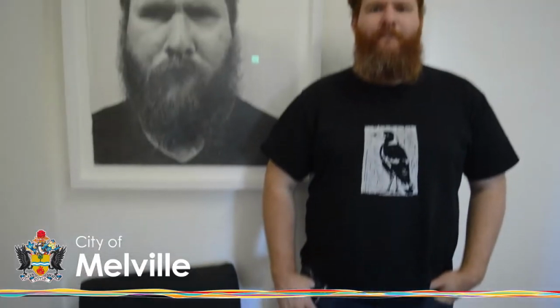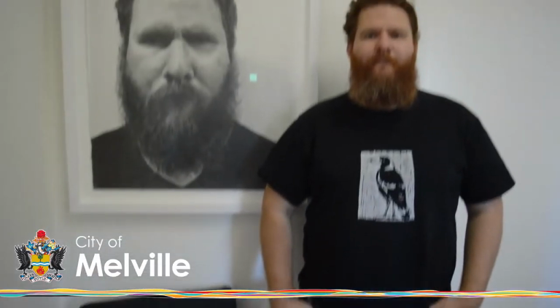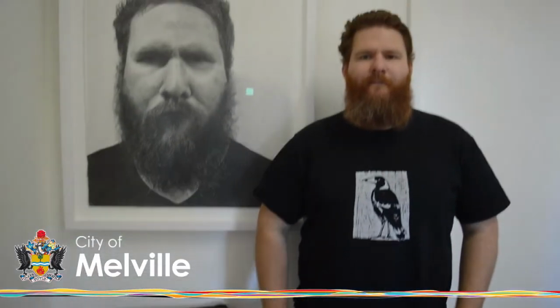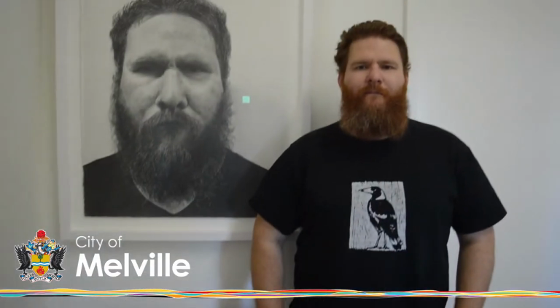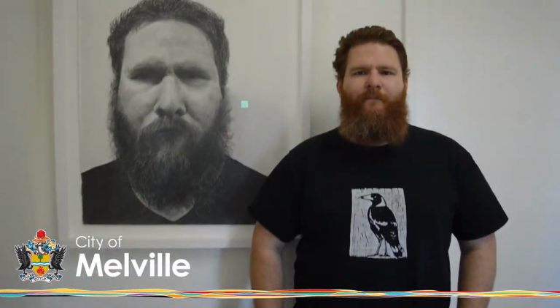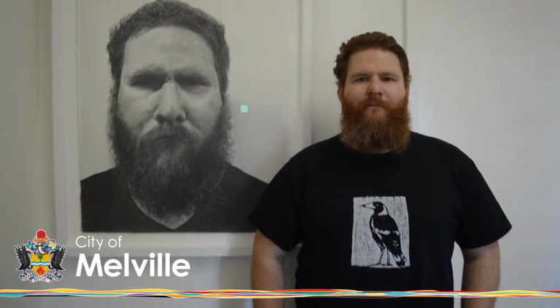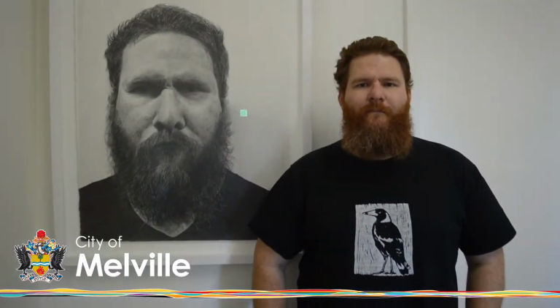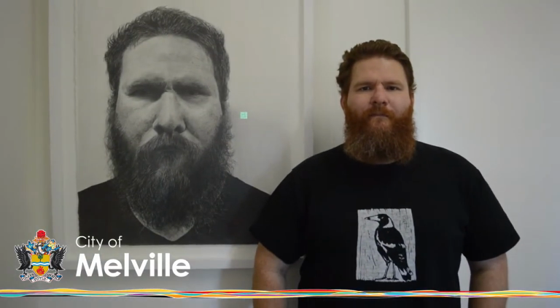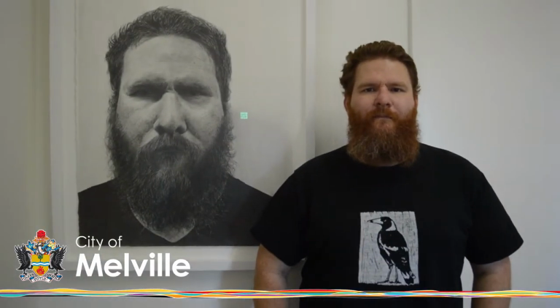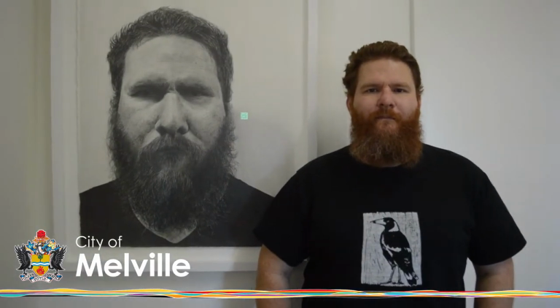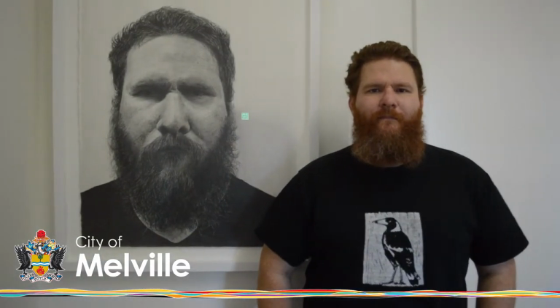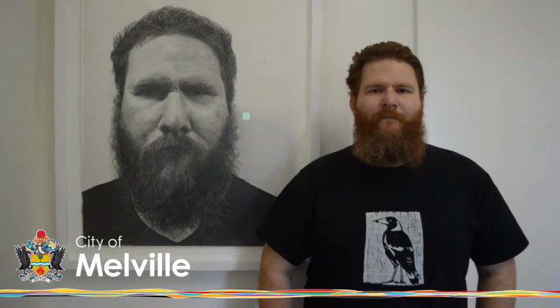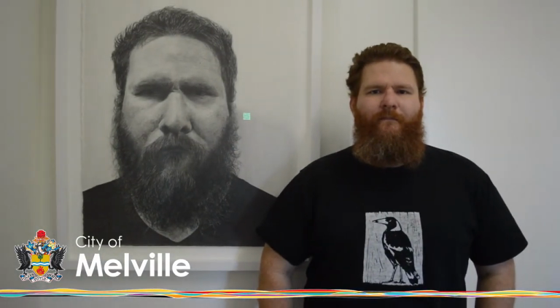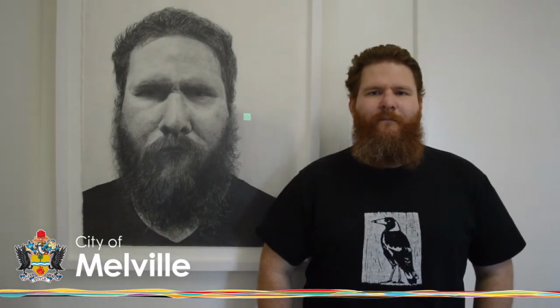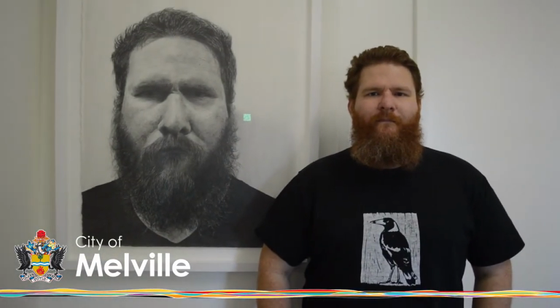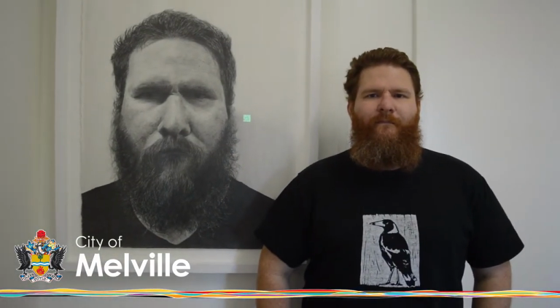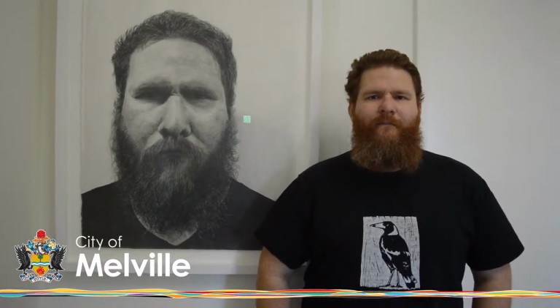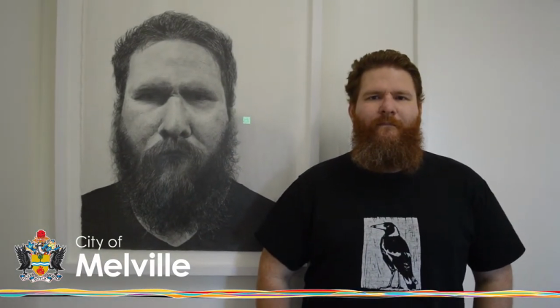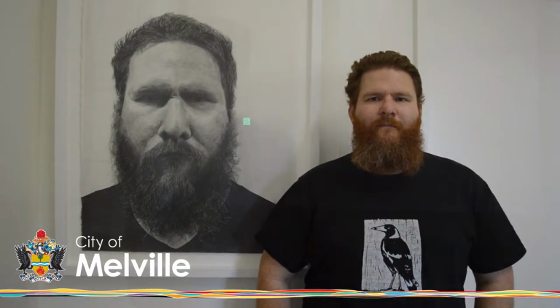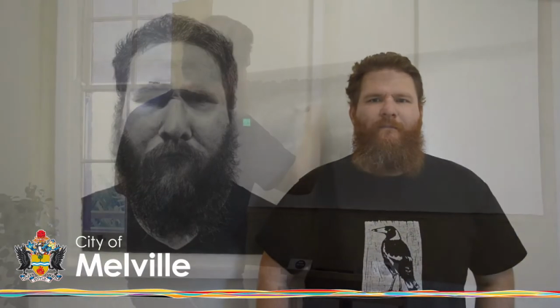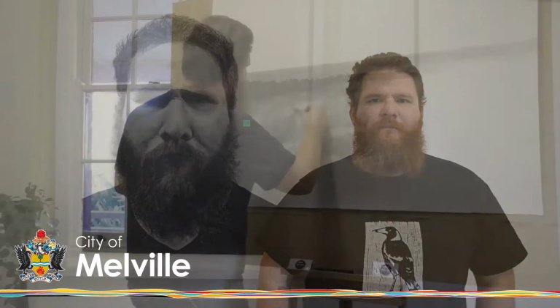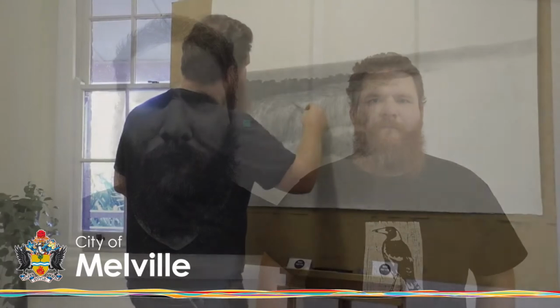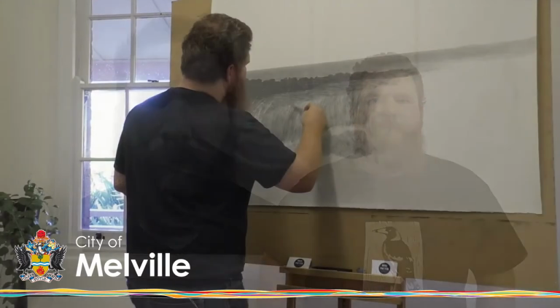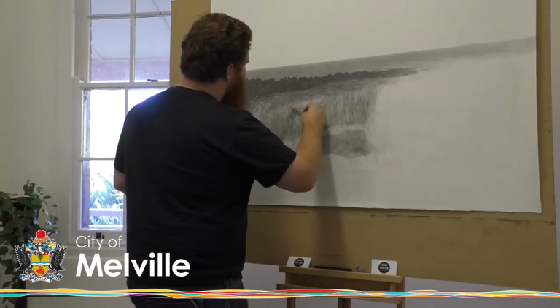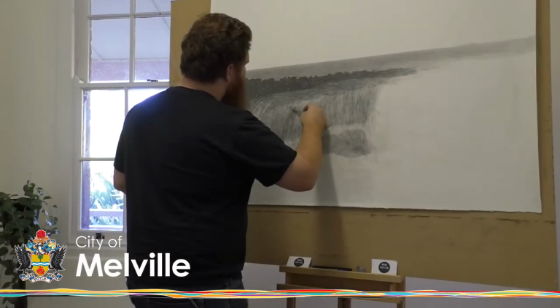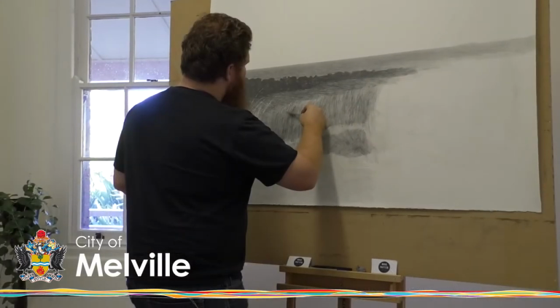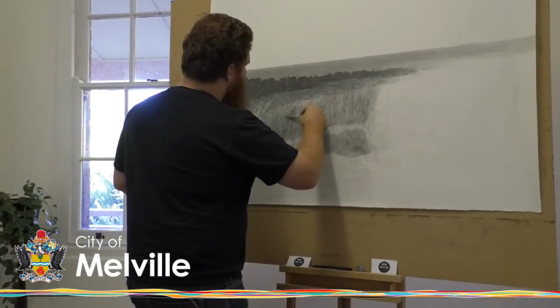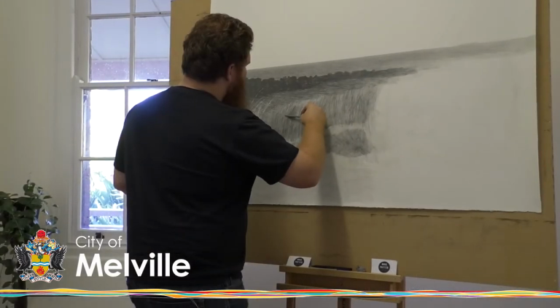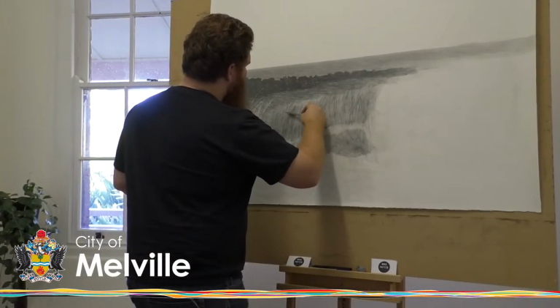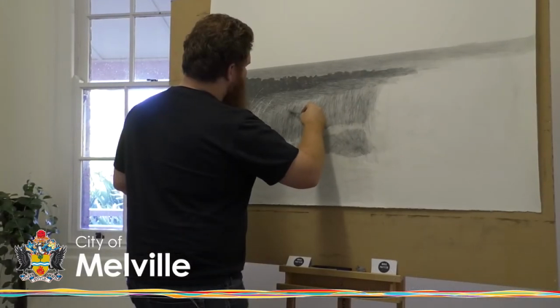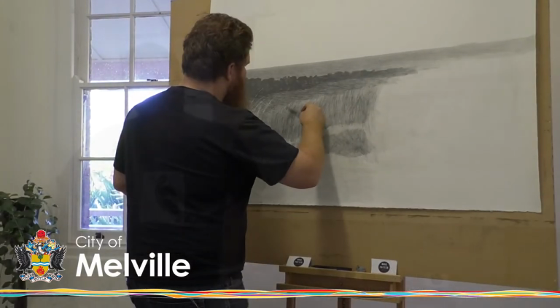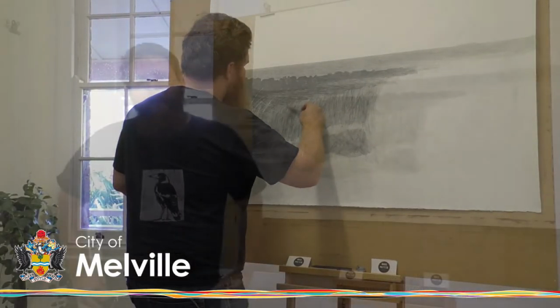Hi, my name is Ross Potter. I'm a West Australian based artist working from my studio in Heathcote, predominantly working in pencil and paper.